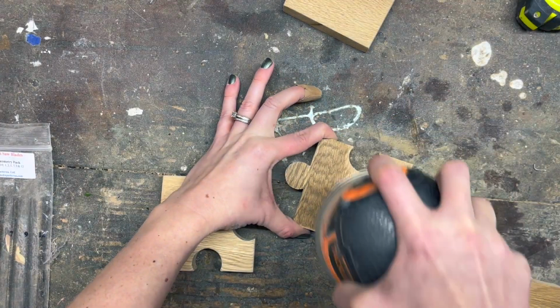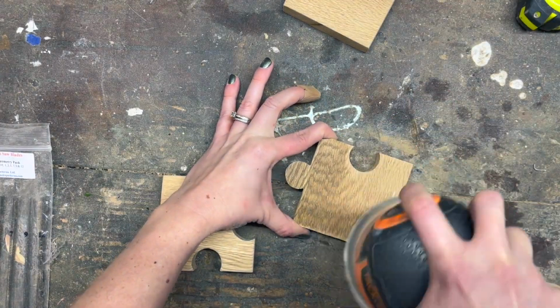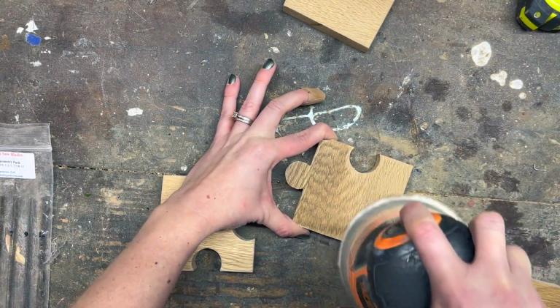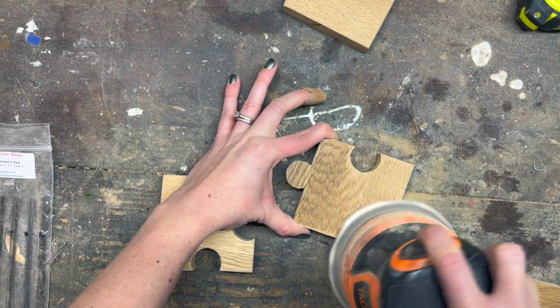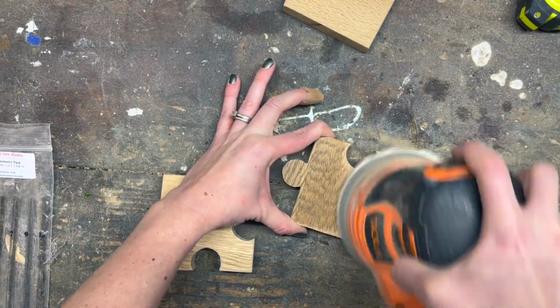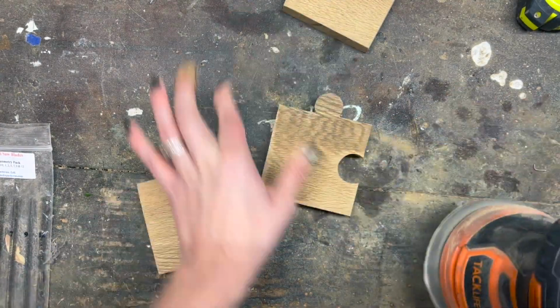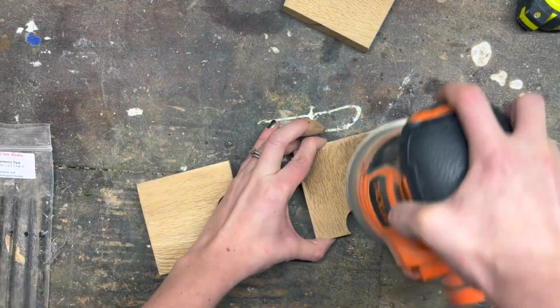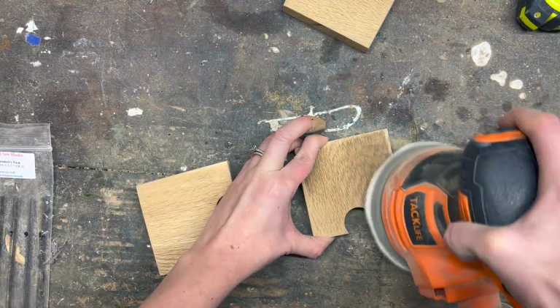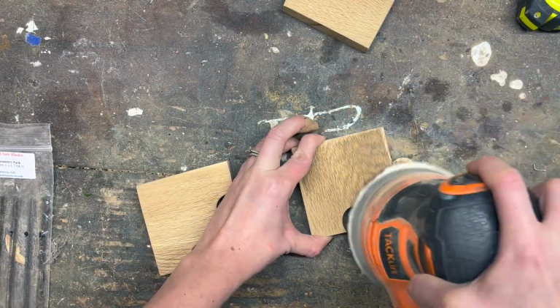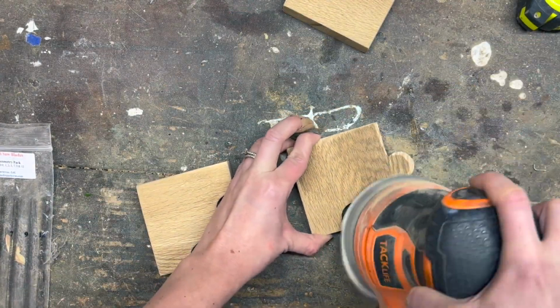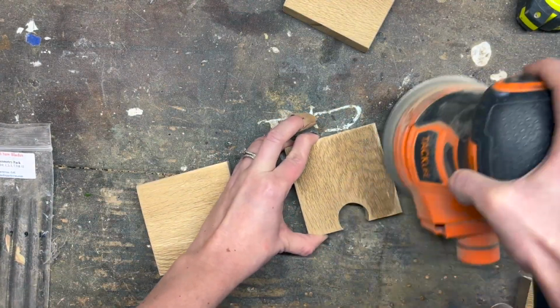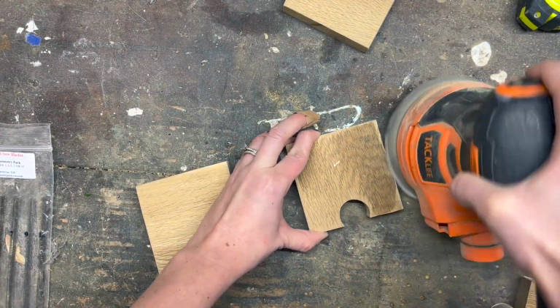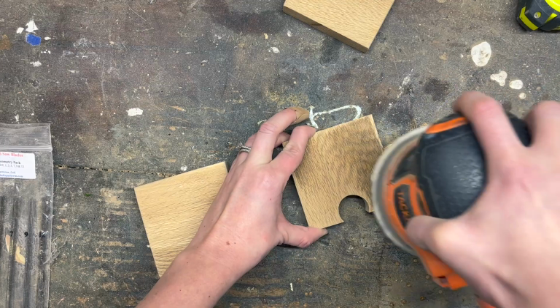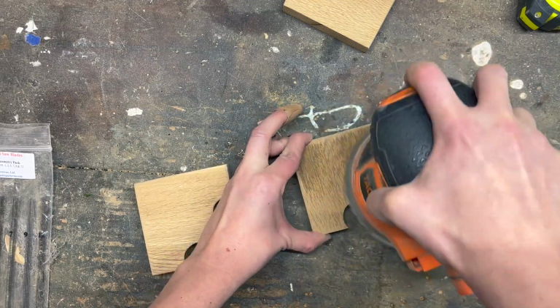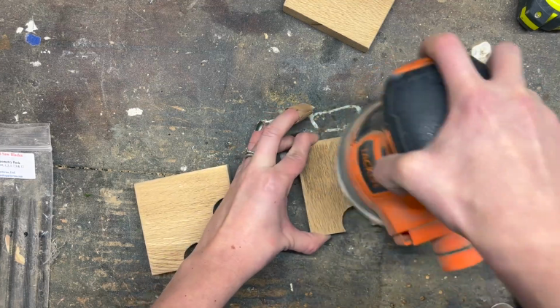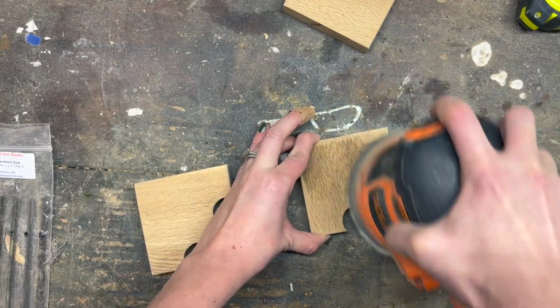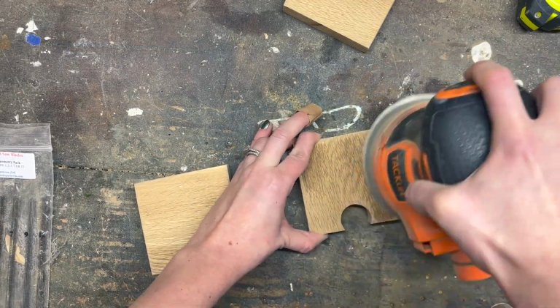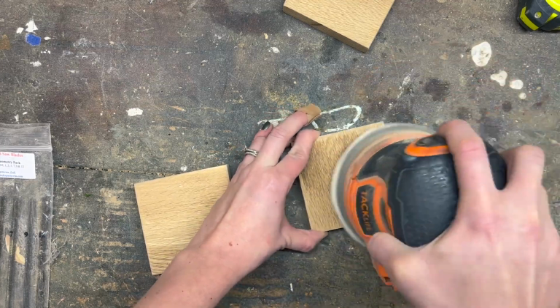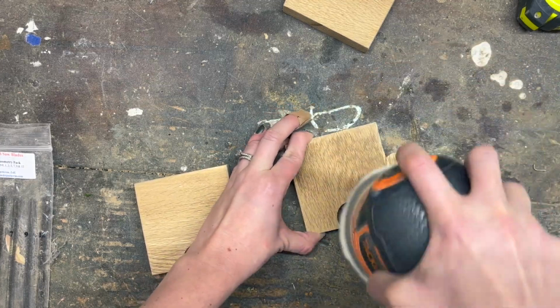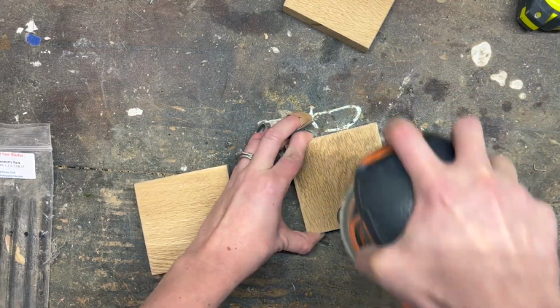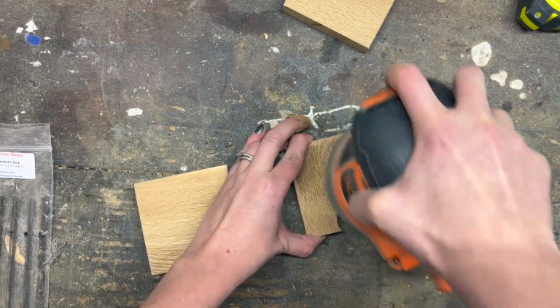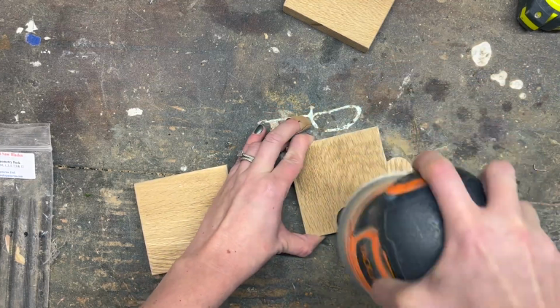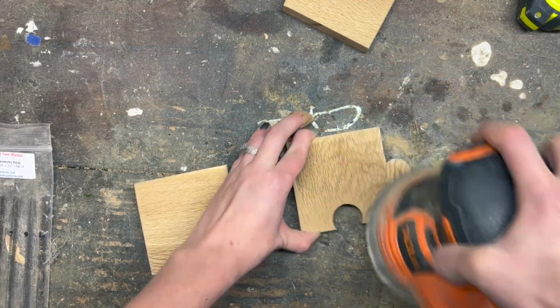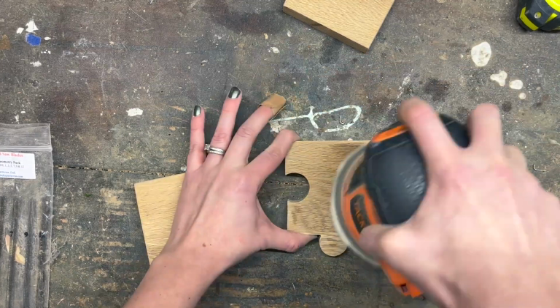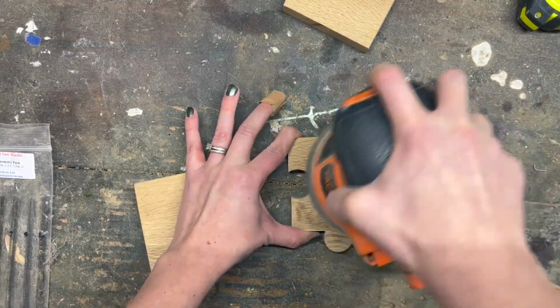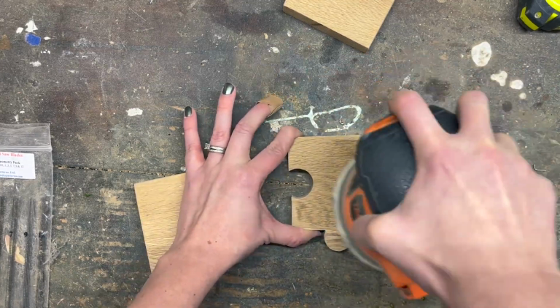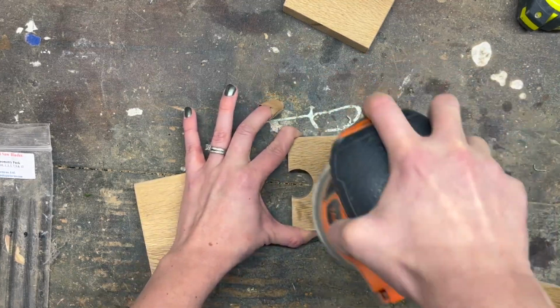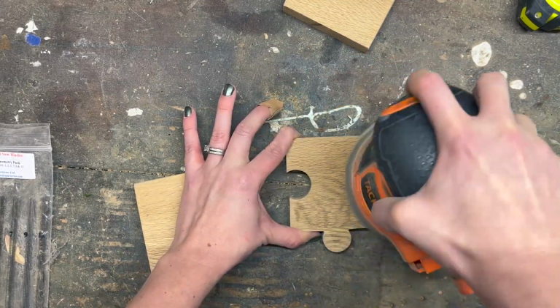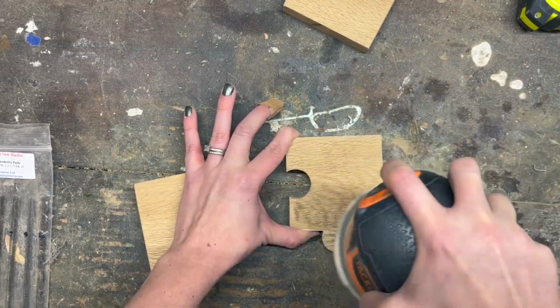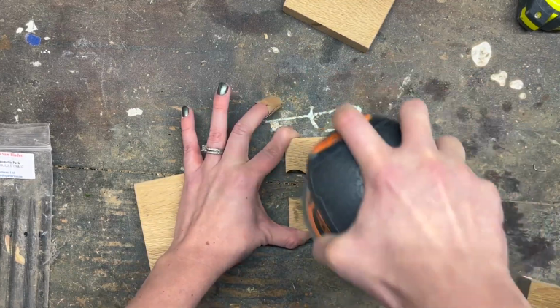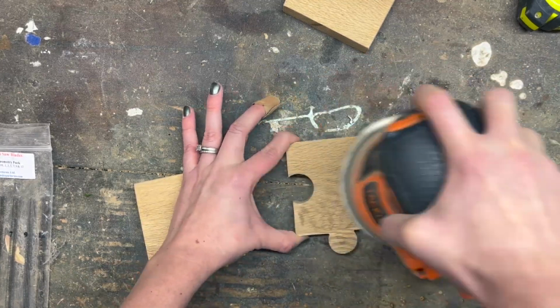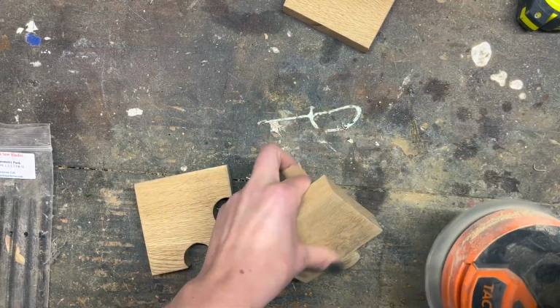Afterward I gave them a good sanding with my orbital with a 250 grit. If you want to get them even smoother, you can go over it again with a higher grit.